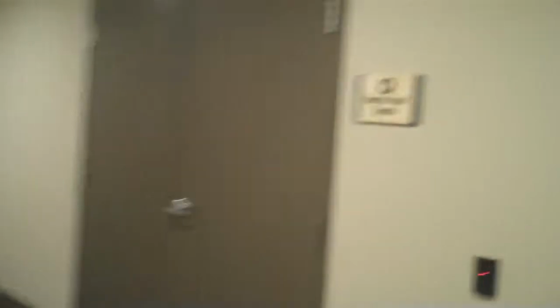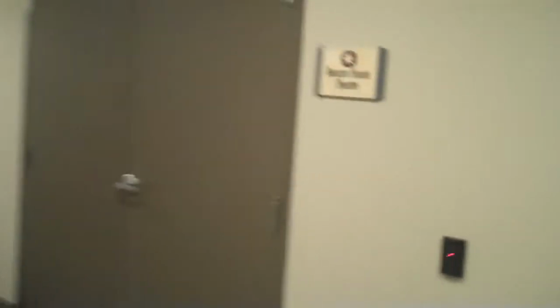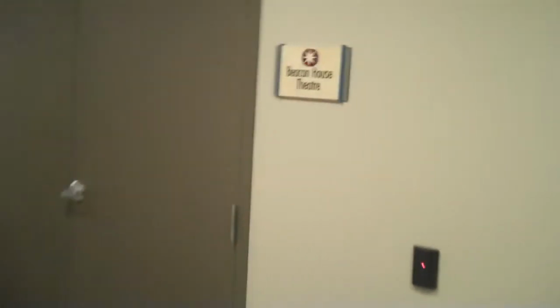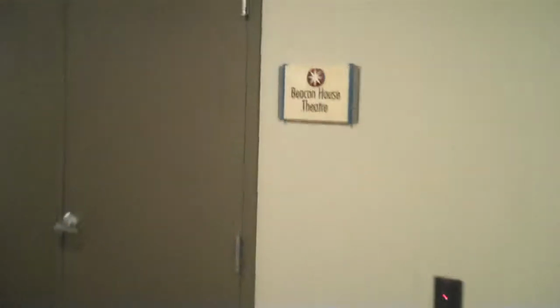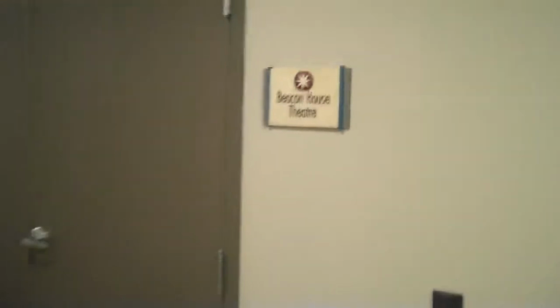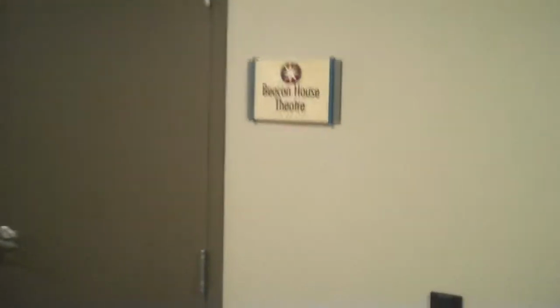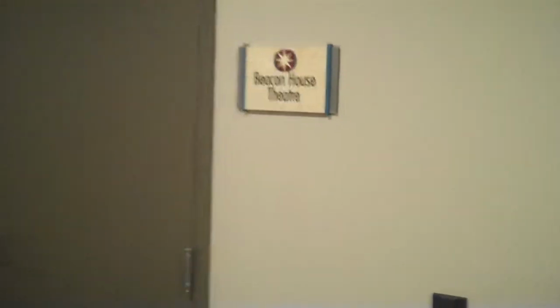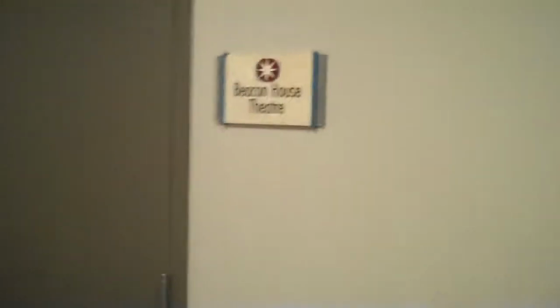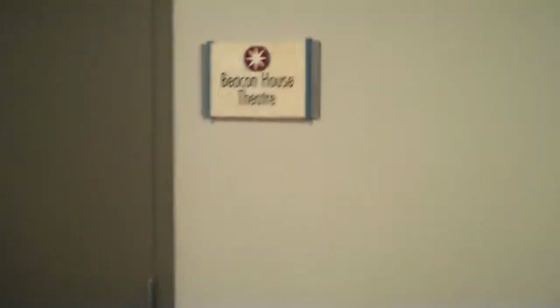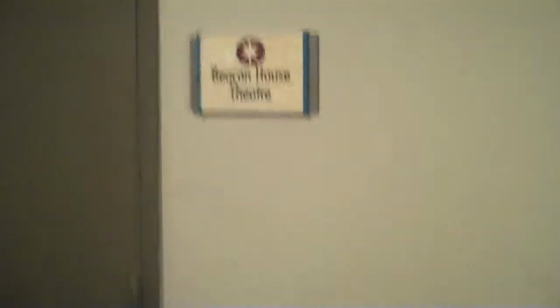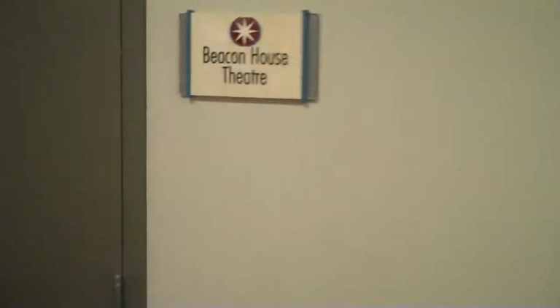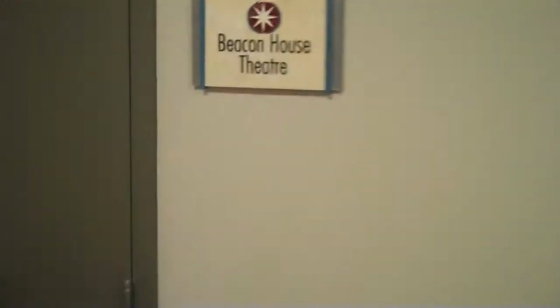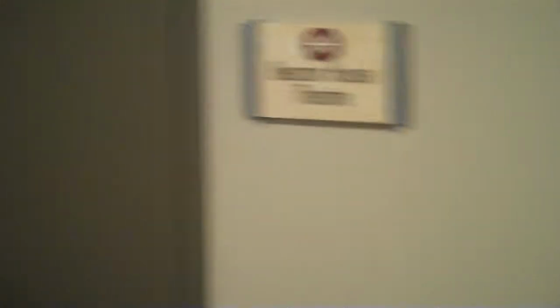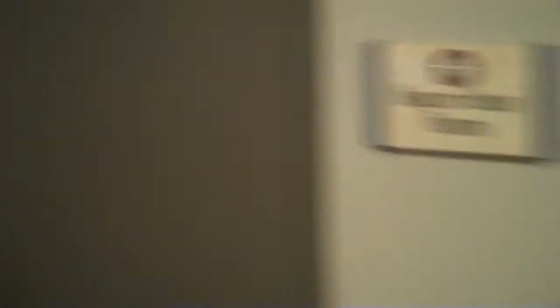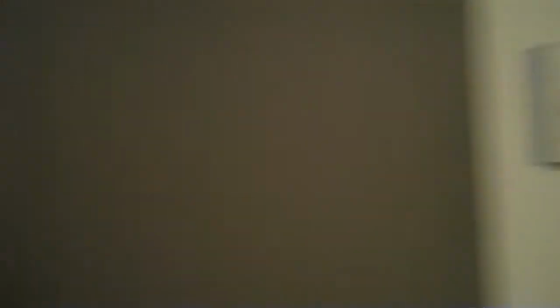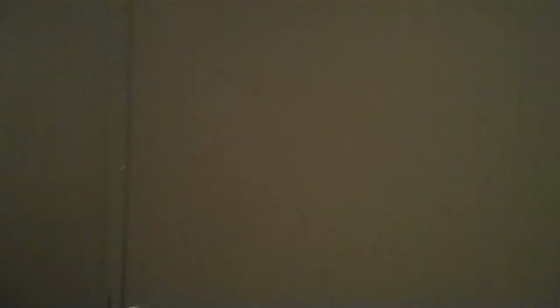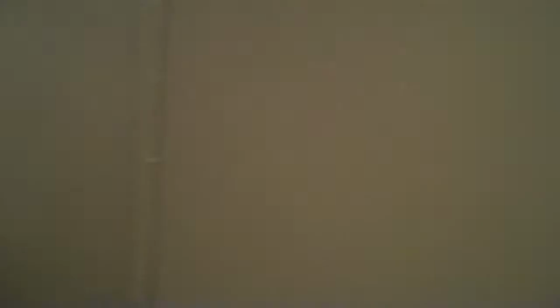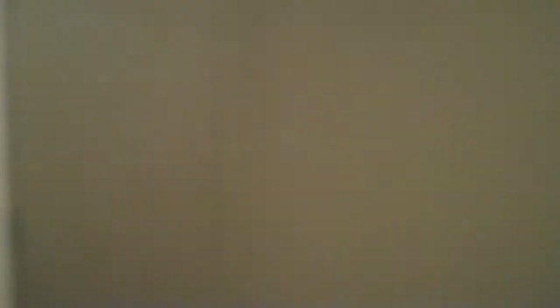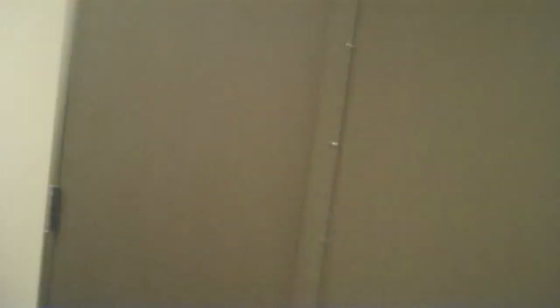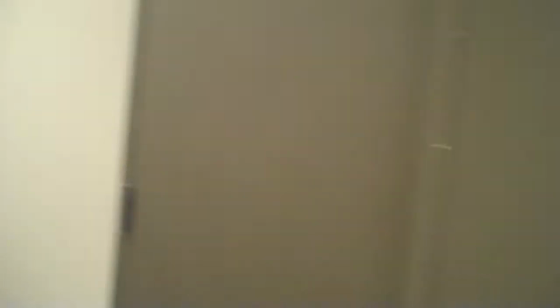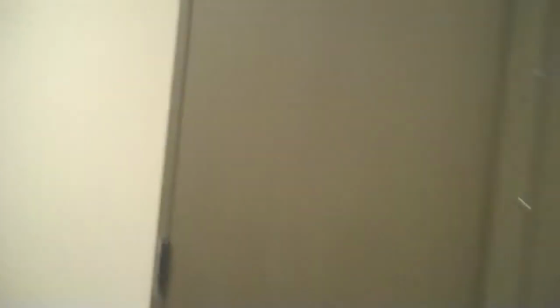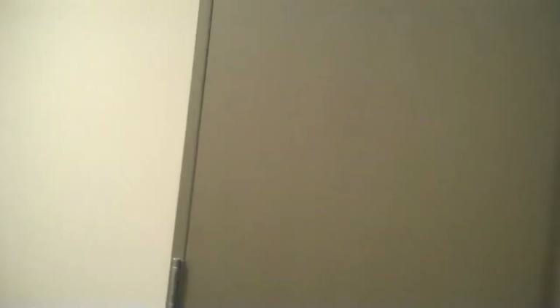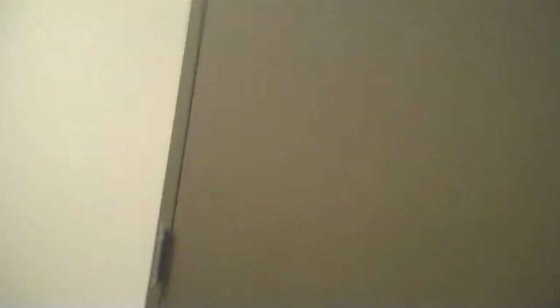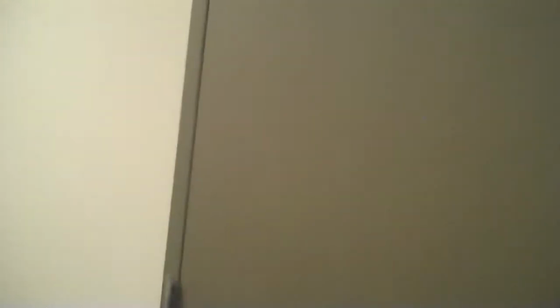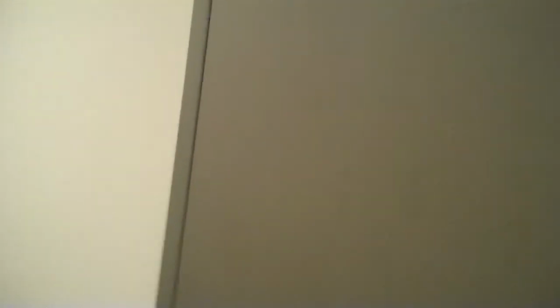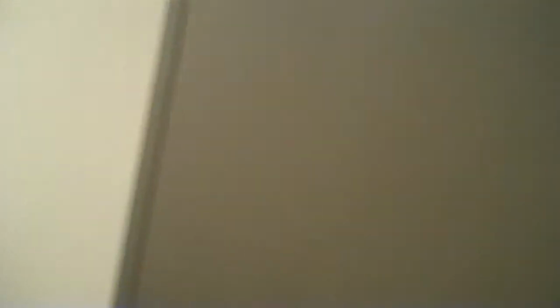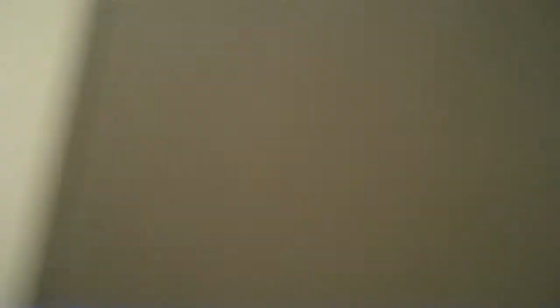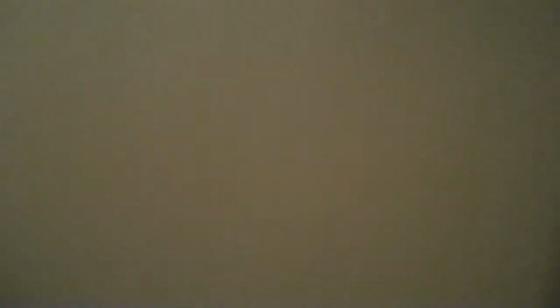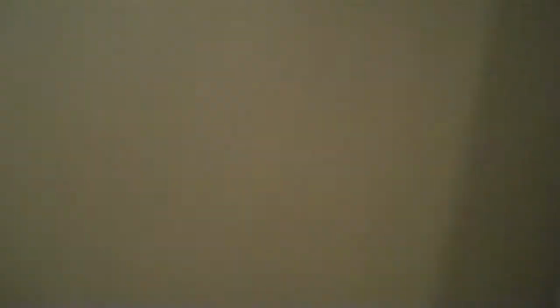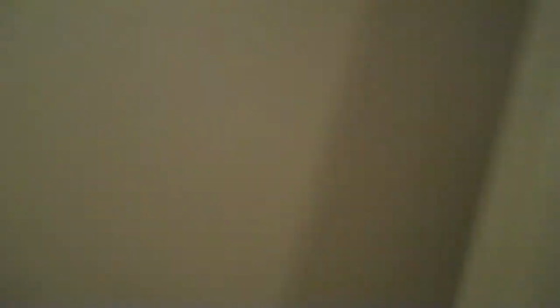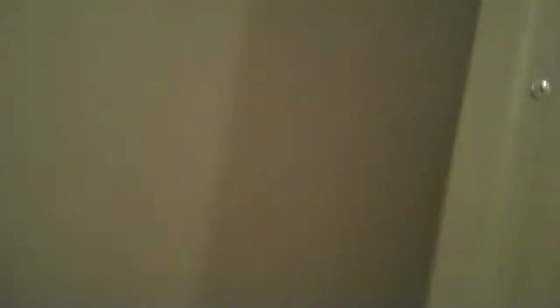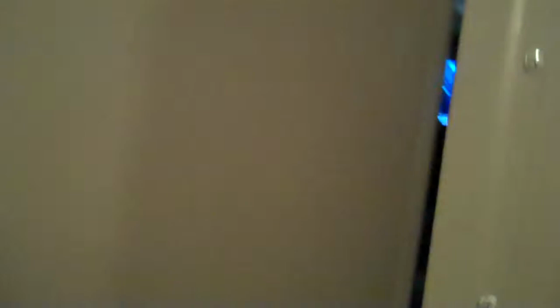Next up is the Beacon House Theater — this is my favorite room. I hear something going on inside so let's check it out.